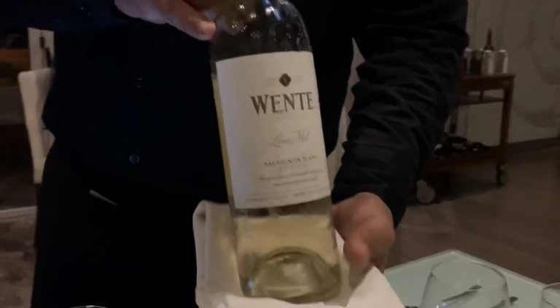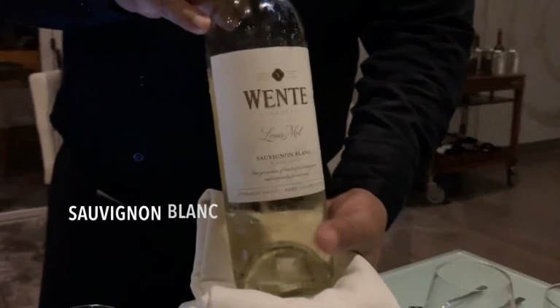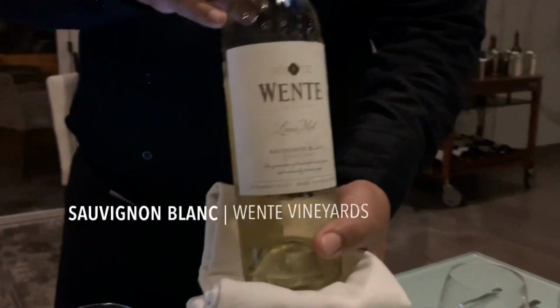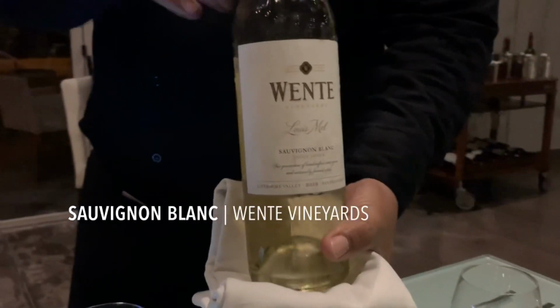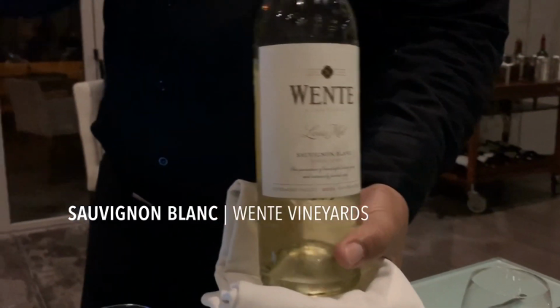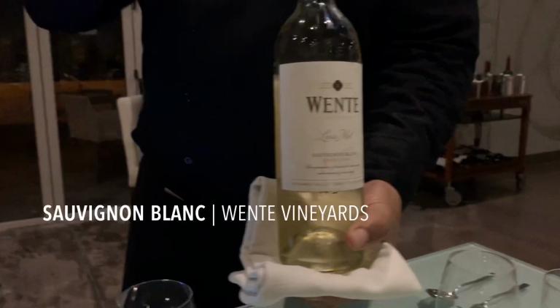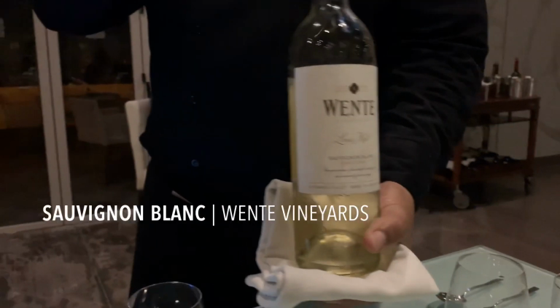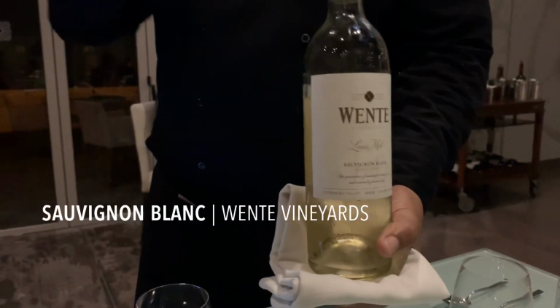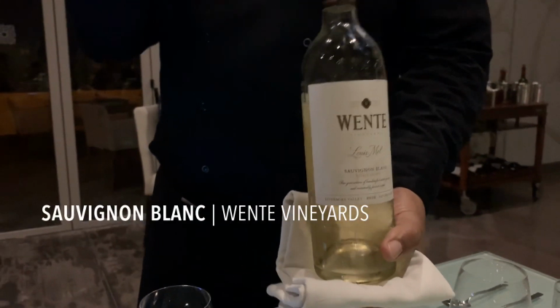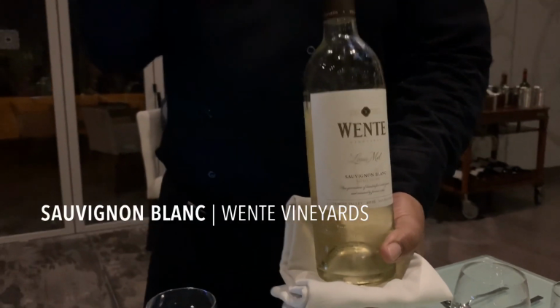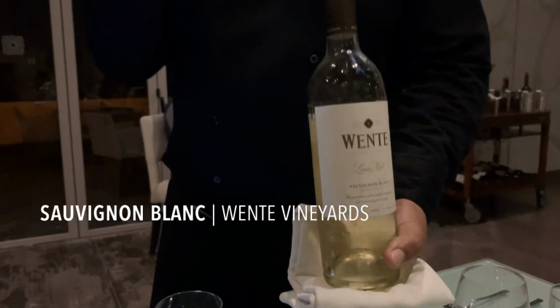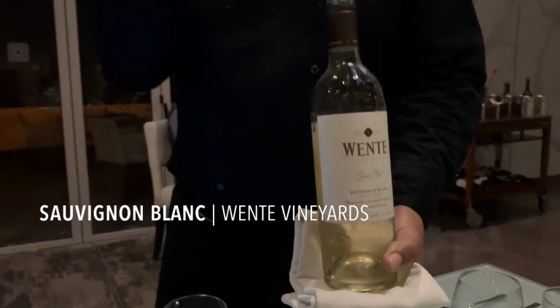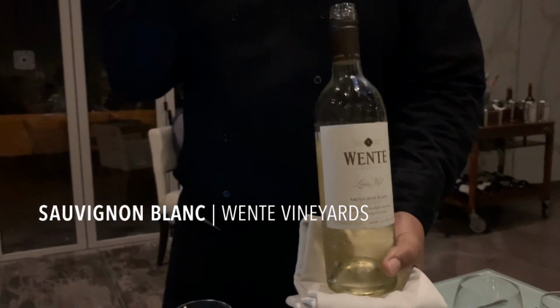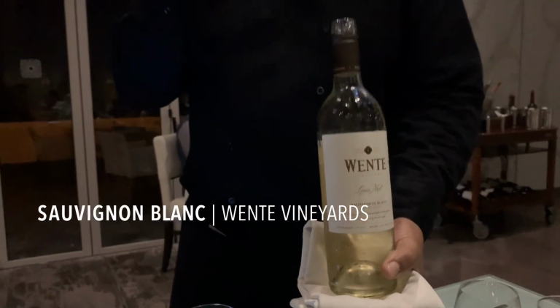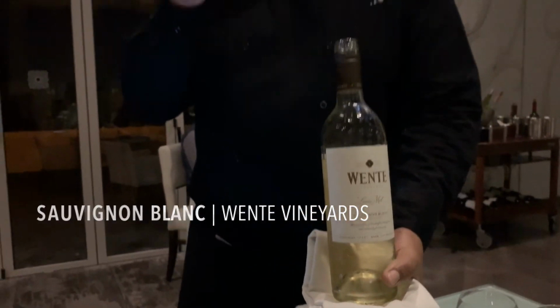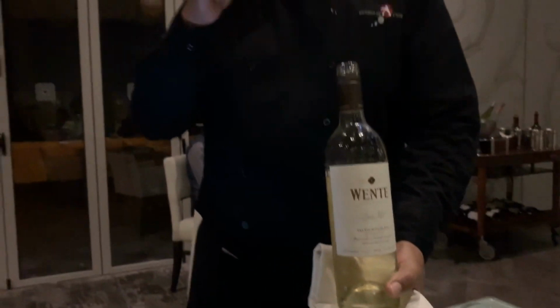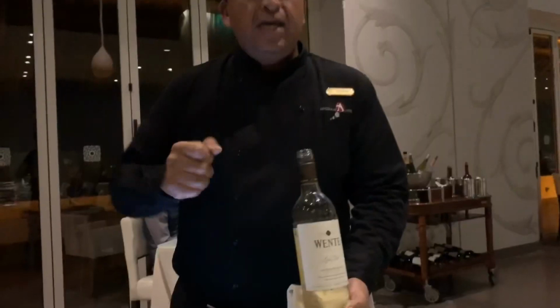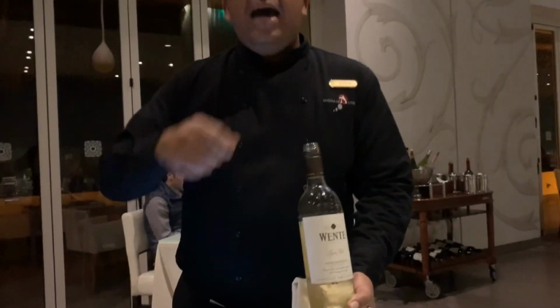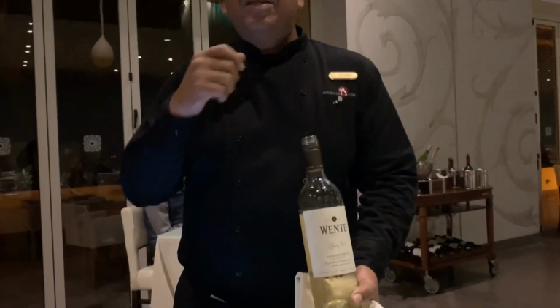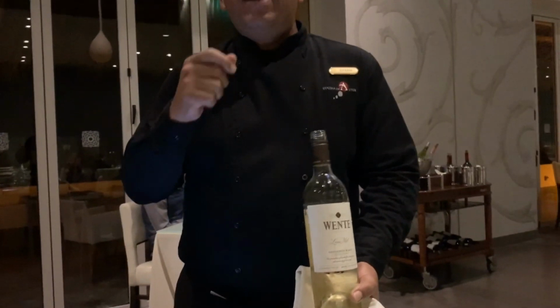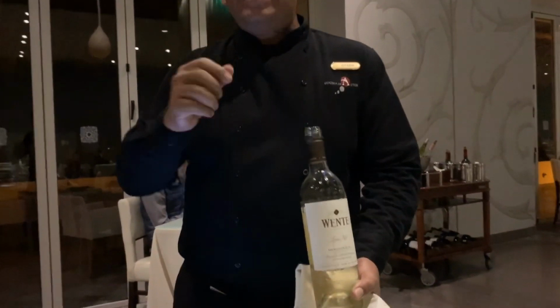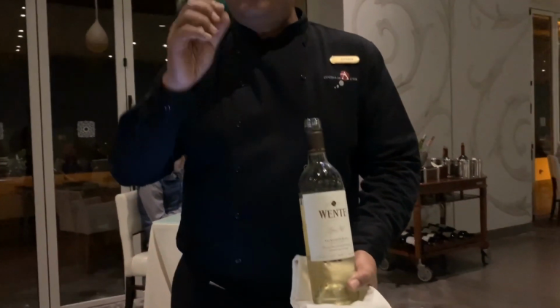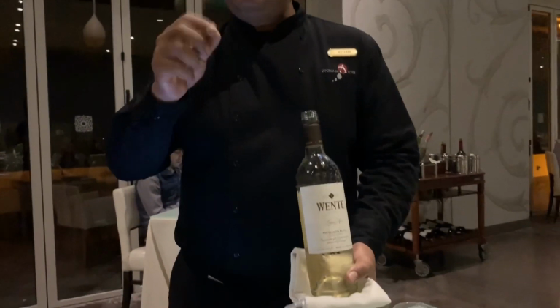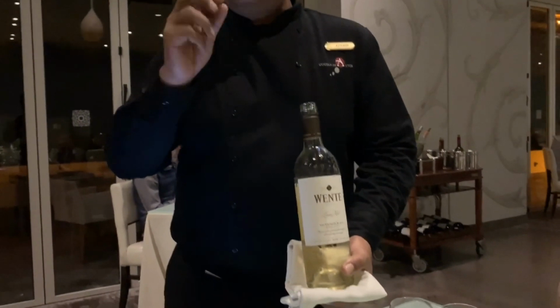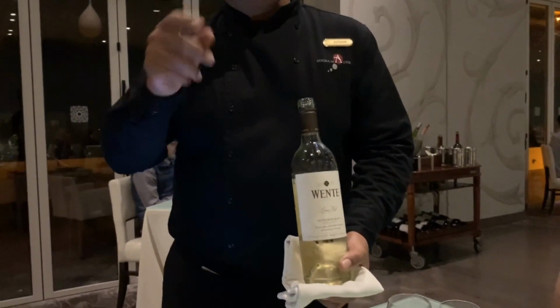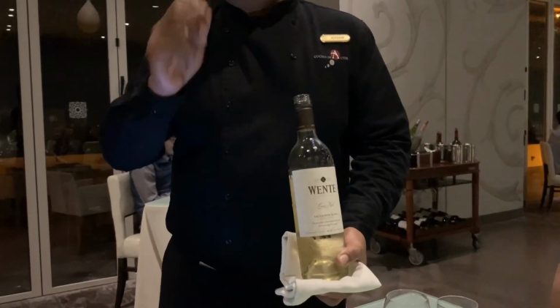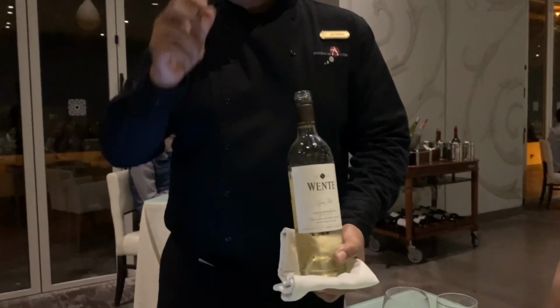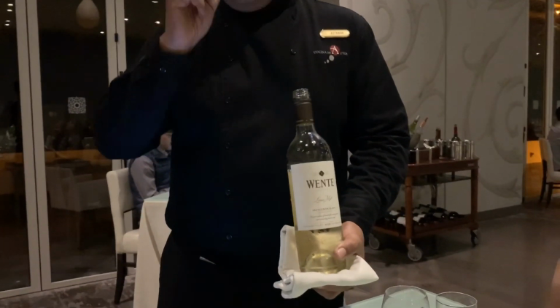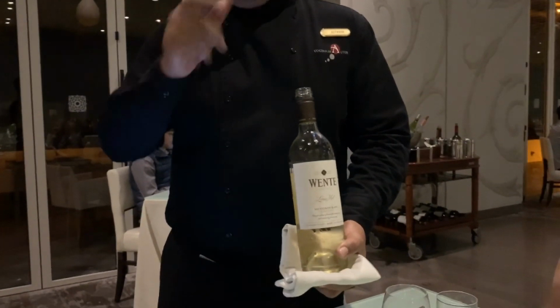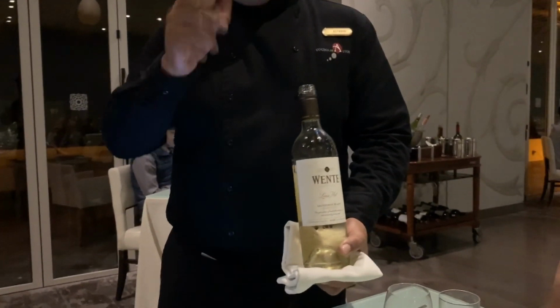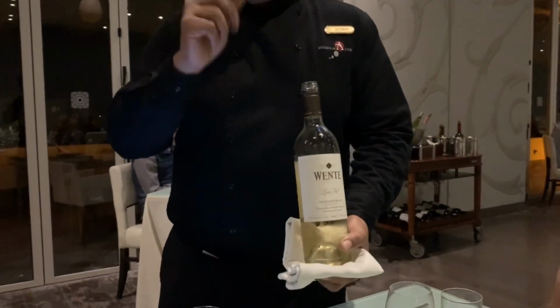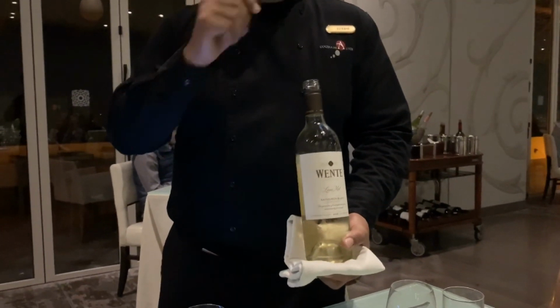If you close your eyes and put your nose on the glass, and on the palate, a mineral note — a hint of mineral.